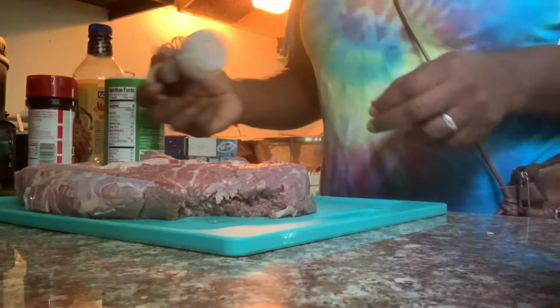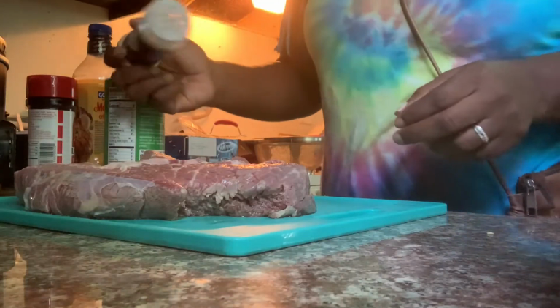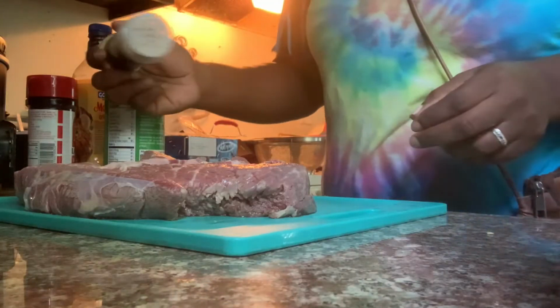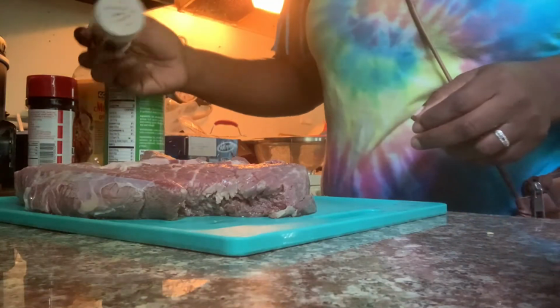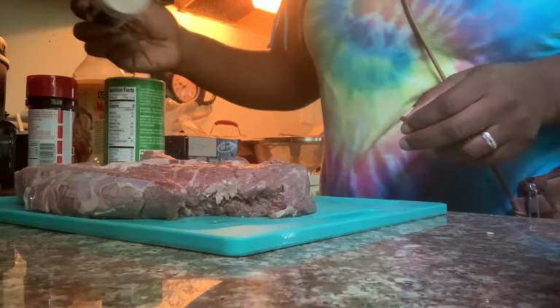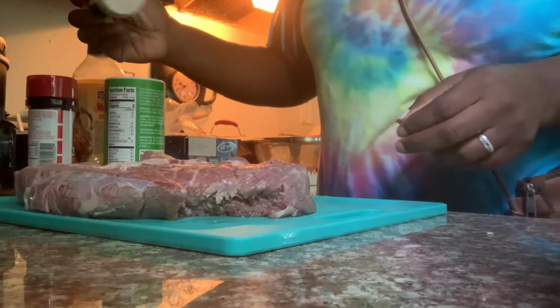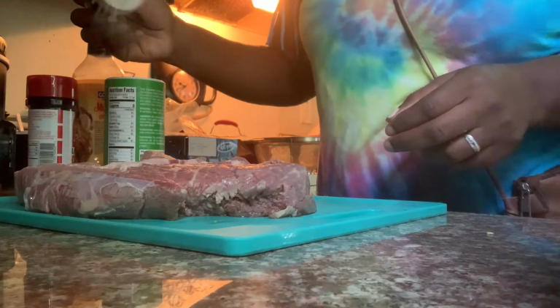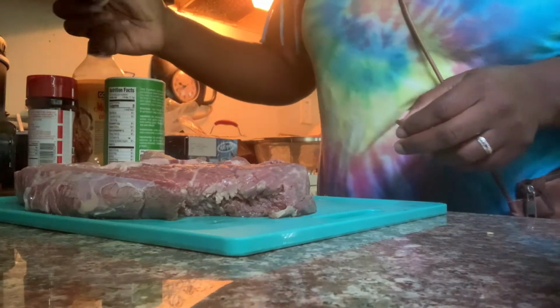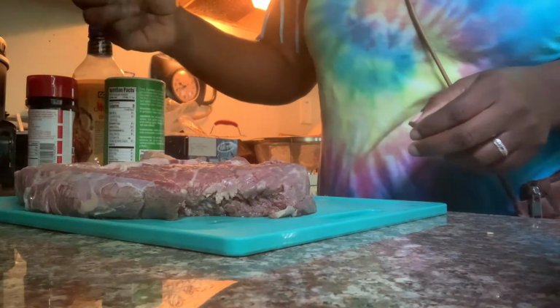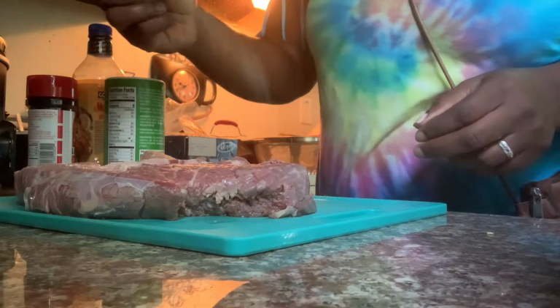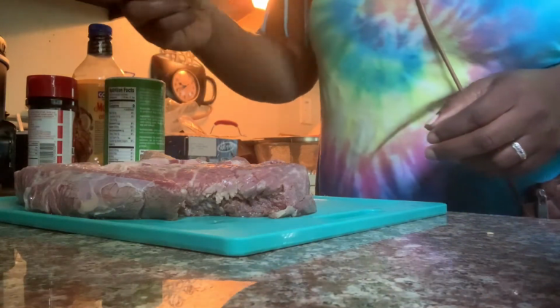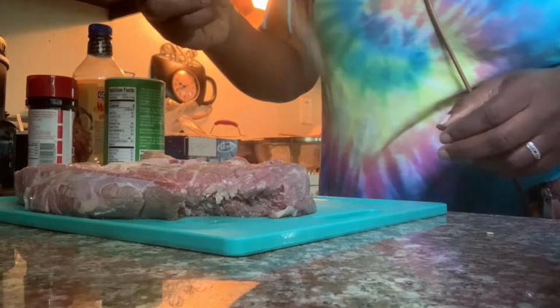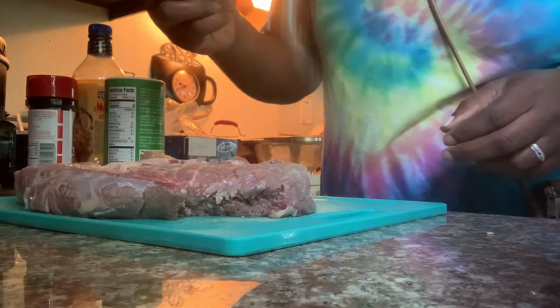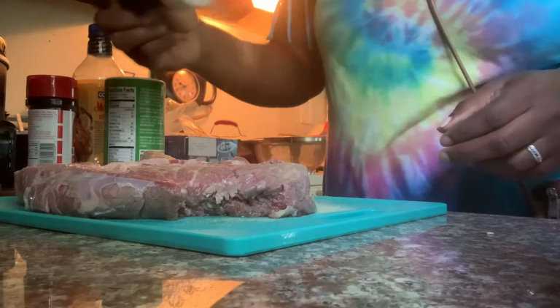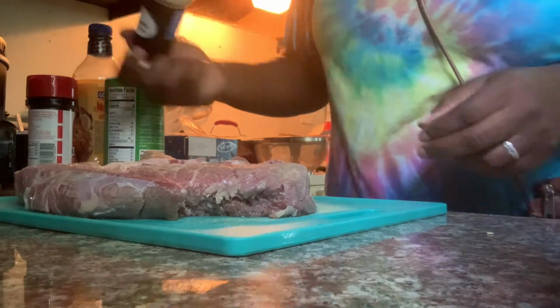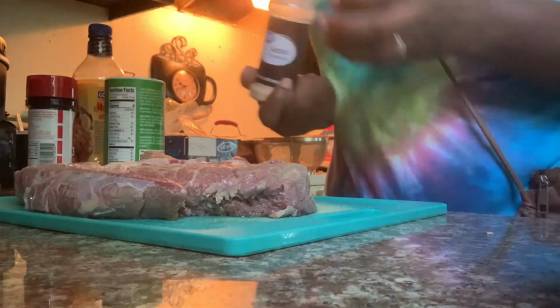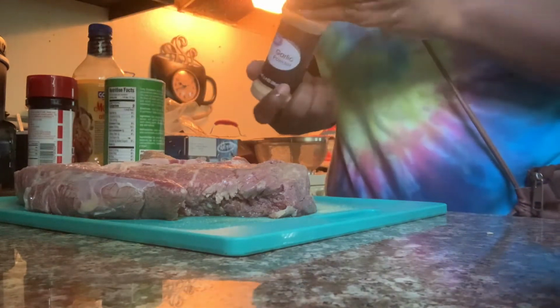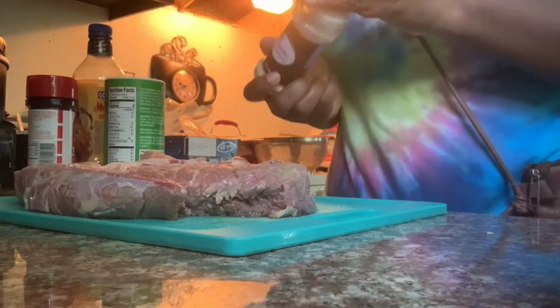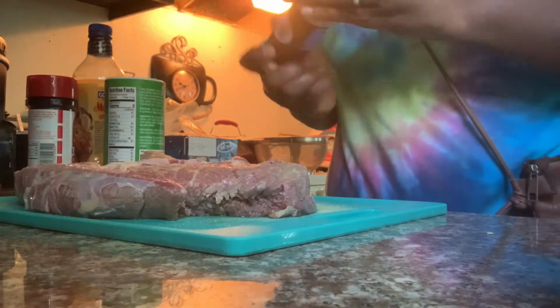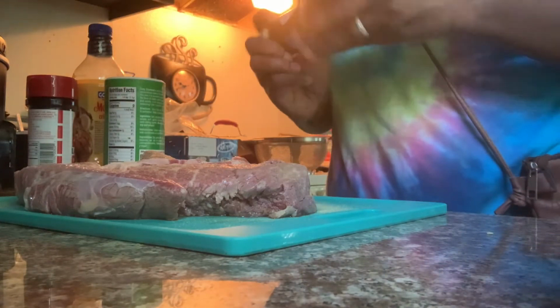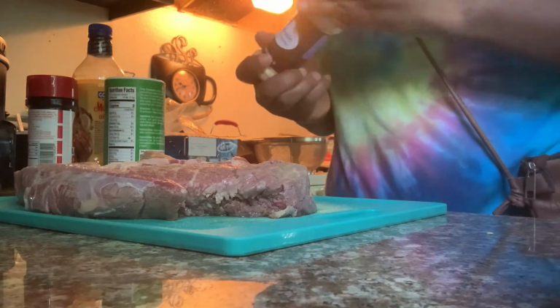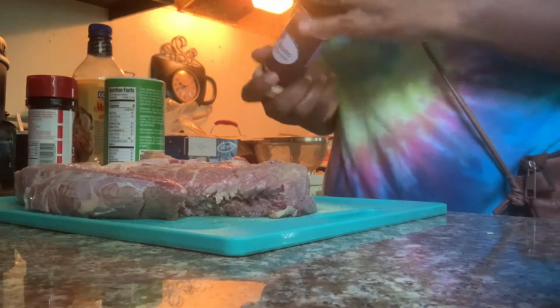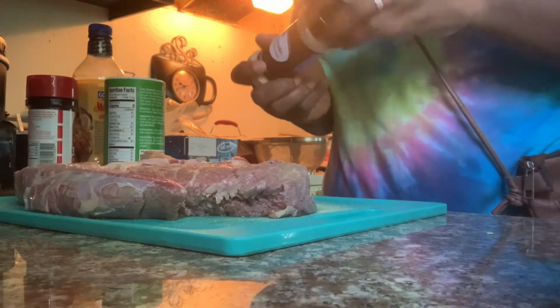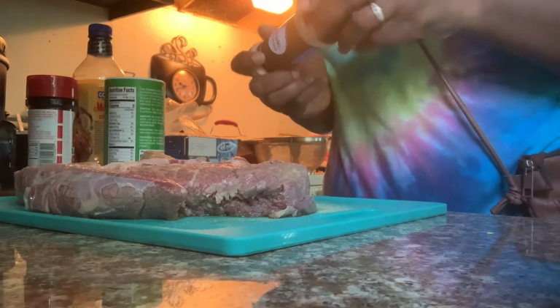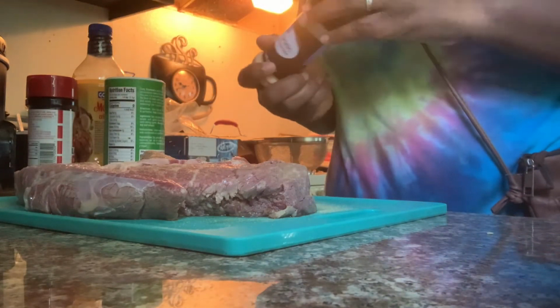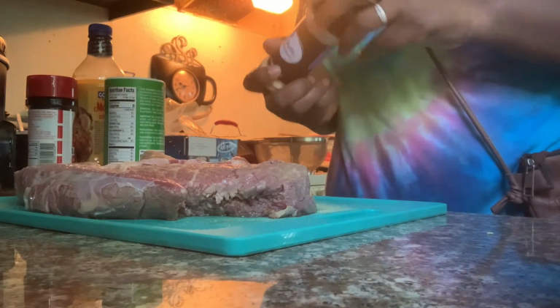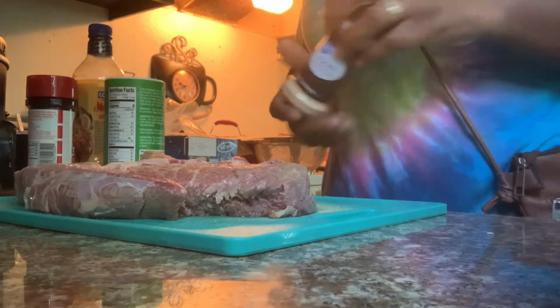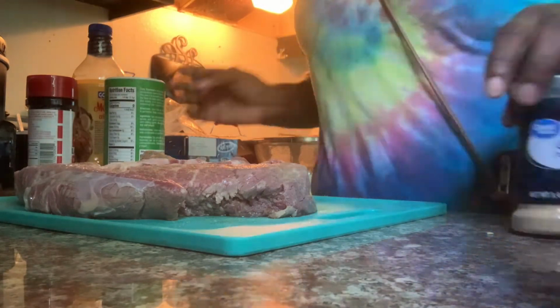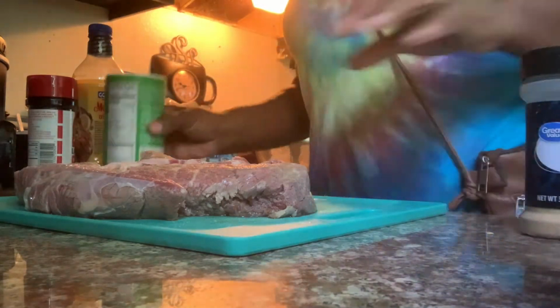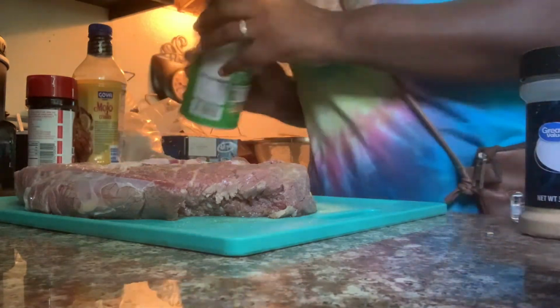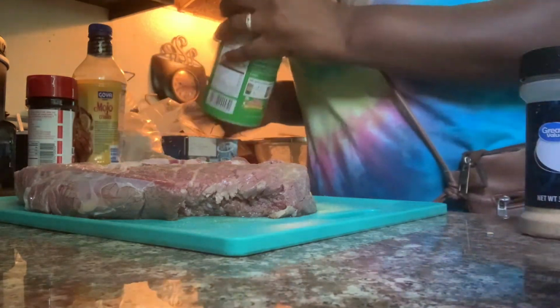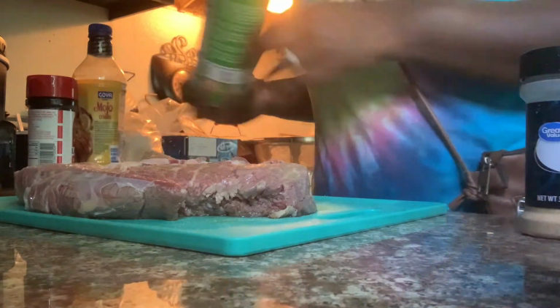Okay guys, this is the pot roast. It's already clean, ready to go. So enjoy this video.